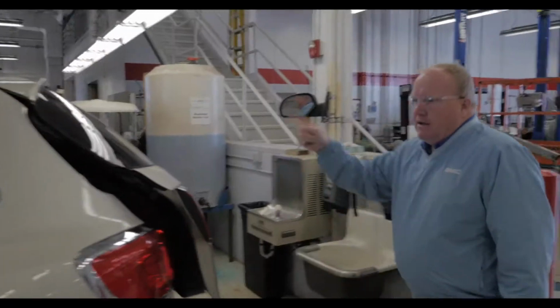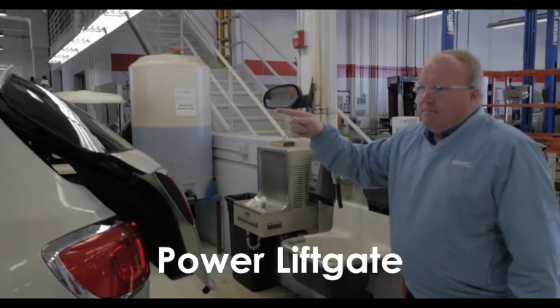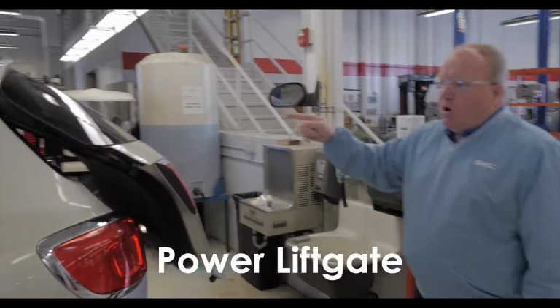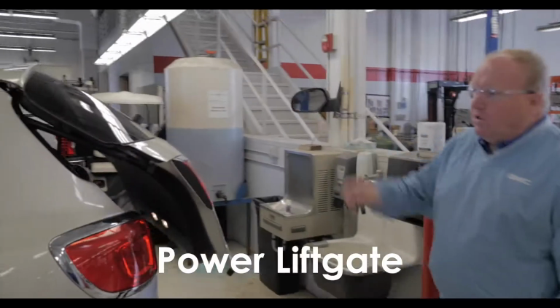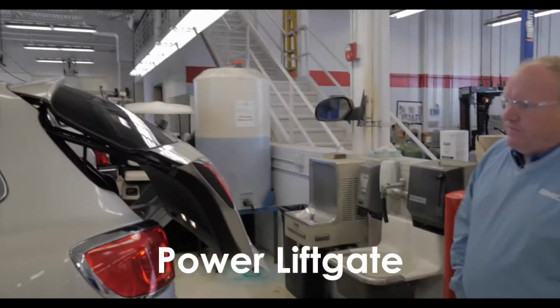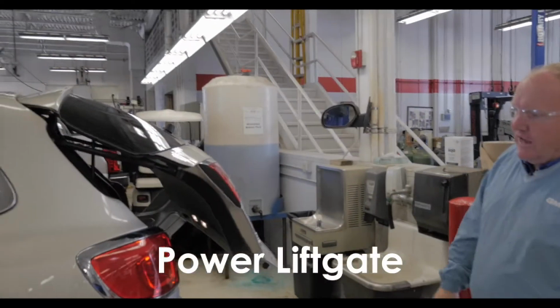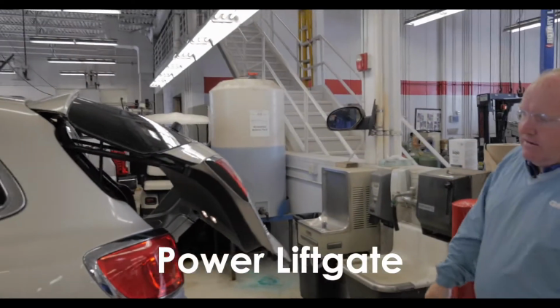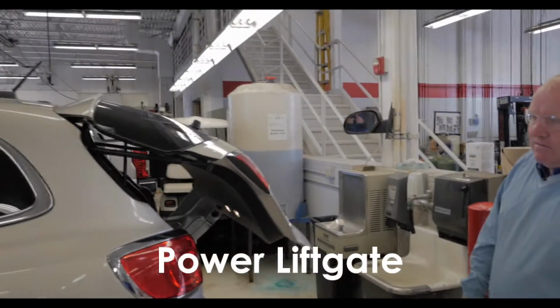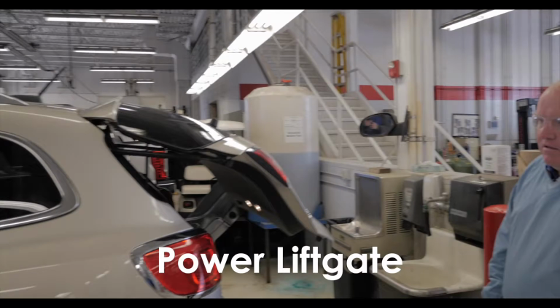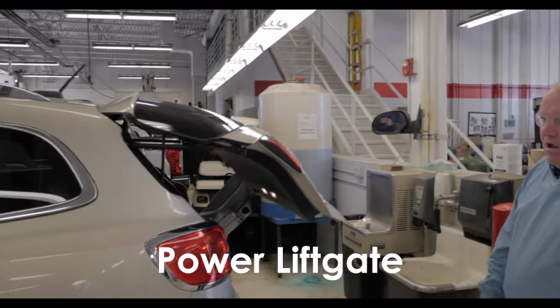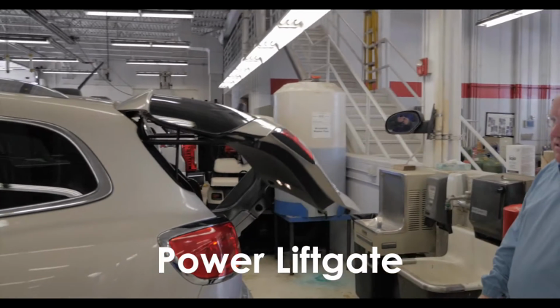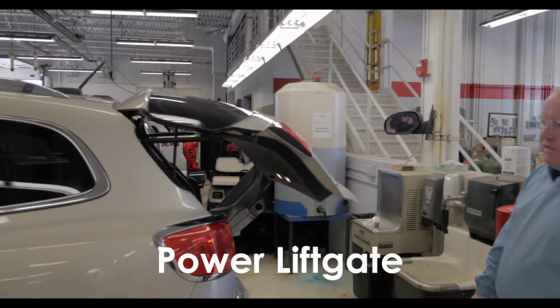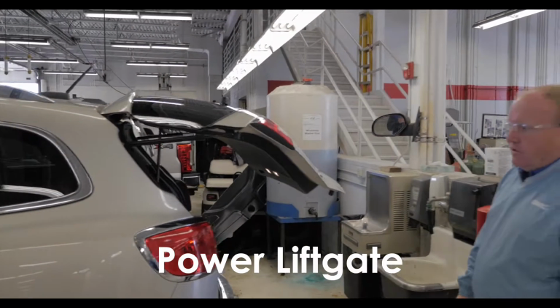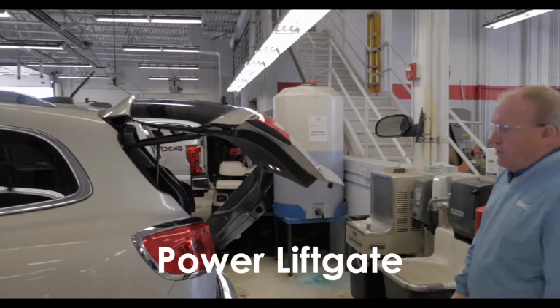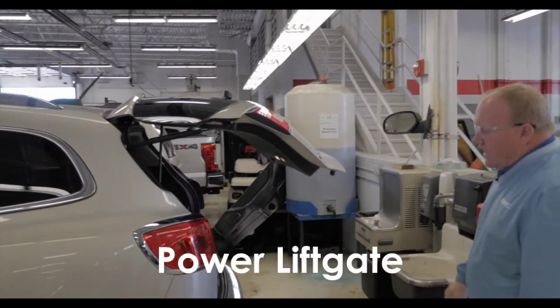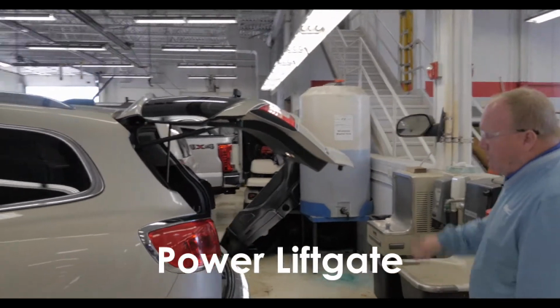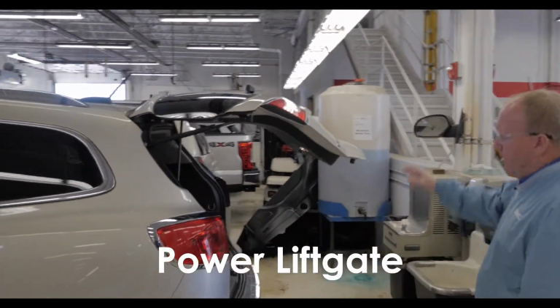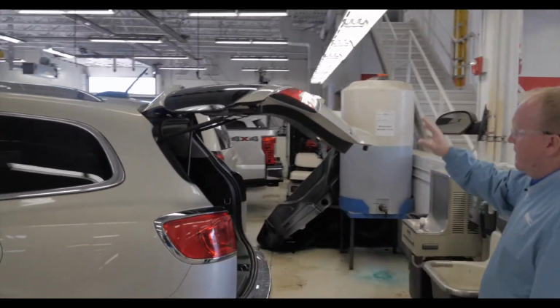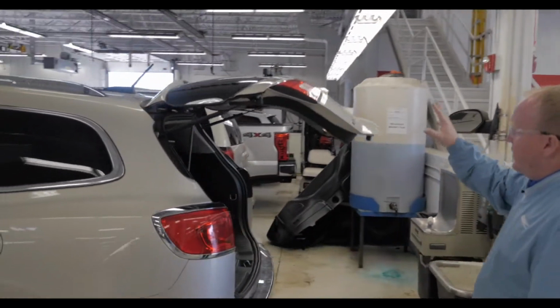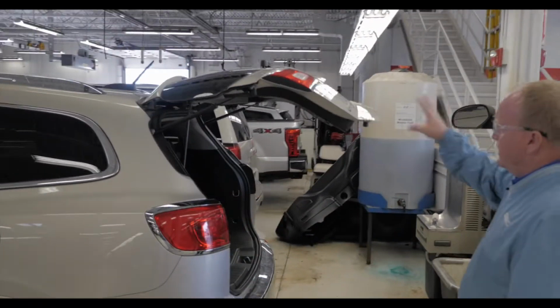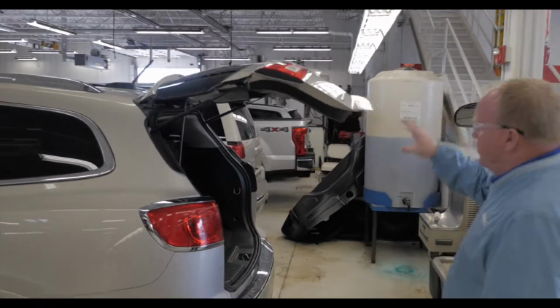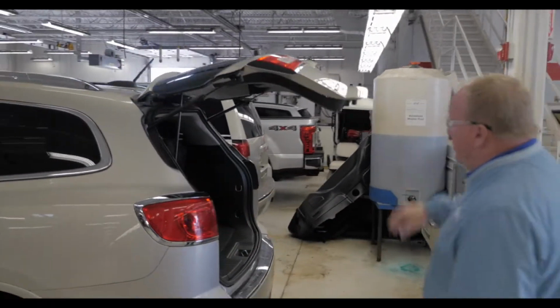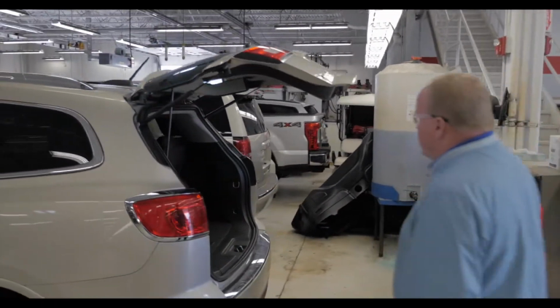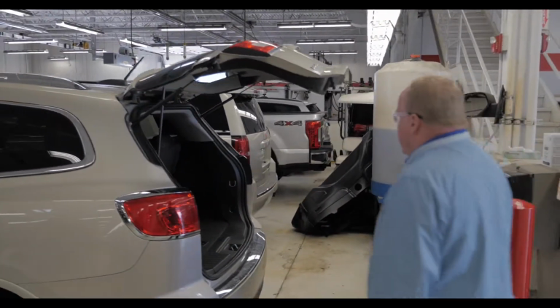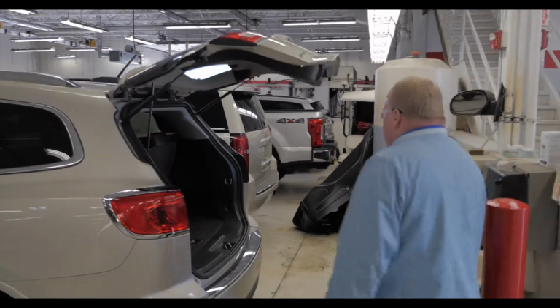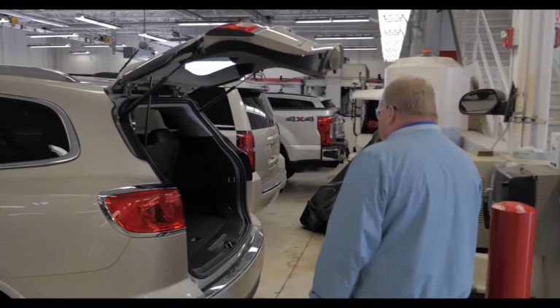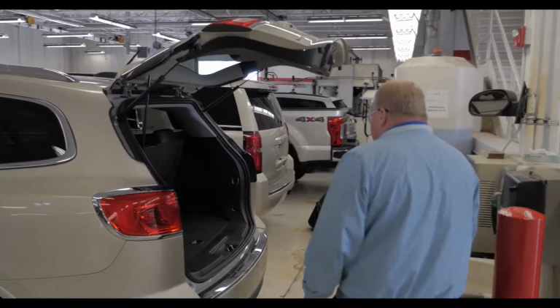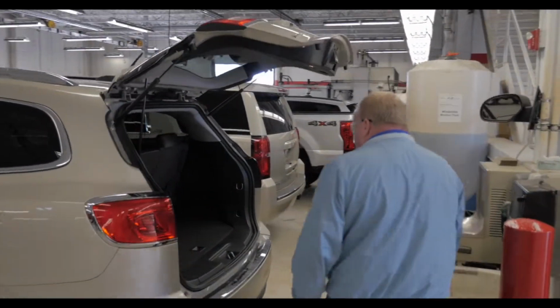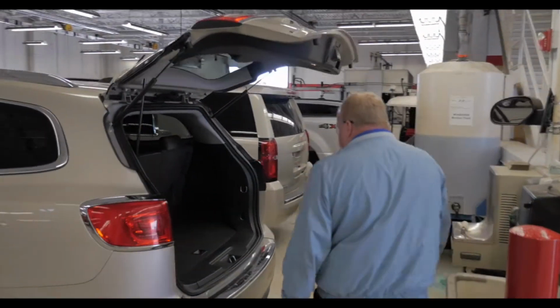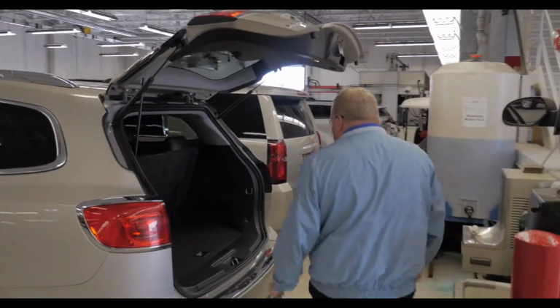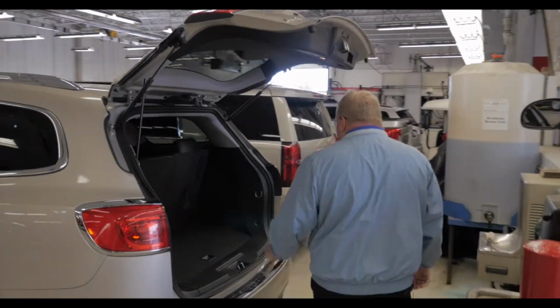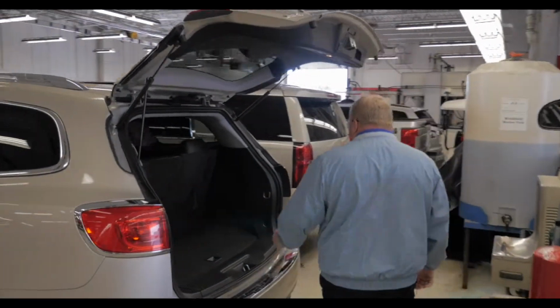Power liftgate — all the Leather Group models have a power liftgate, so just a fantastic rig.